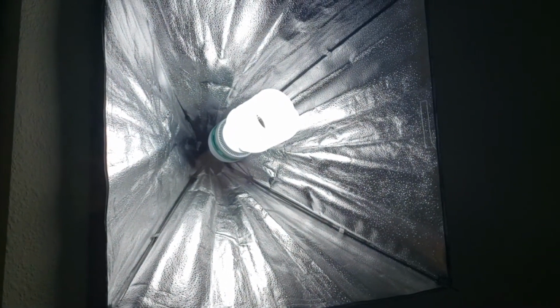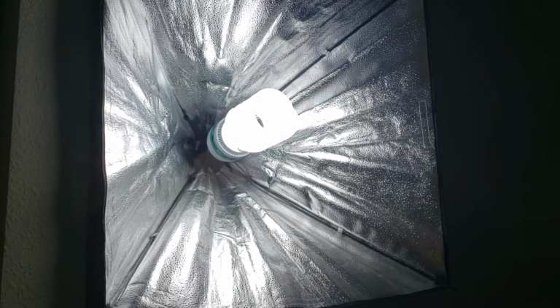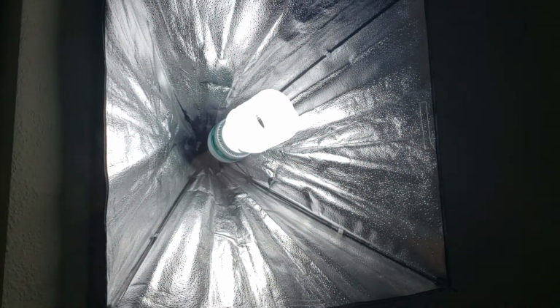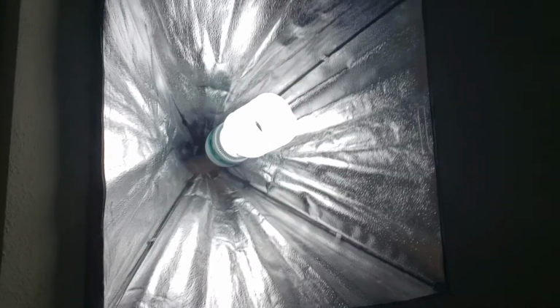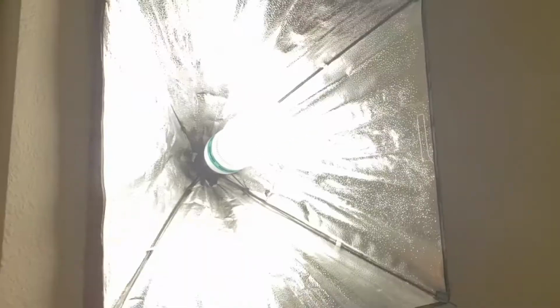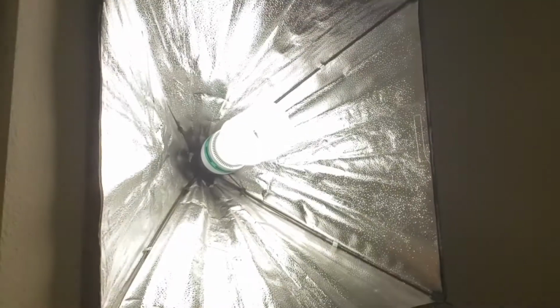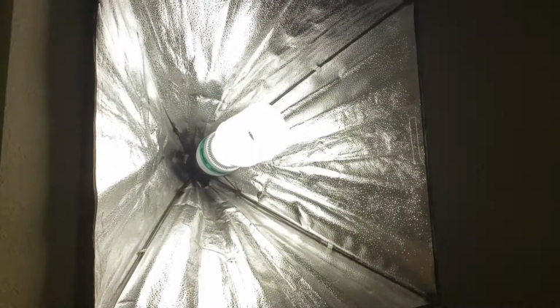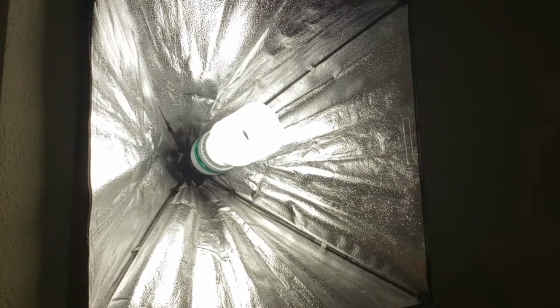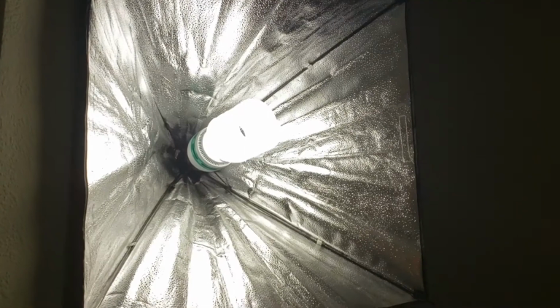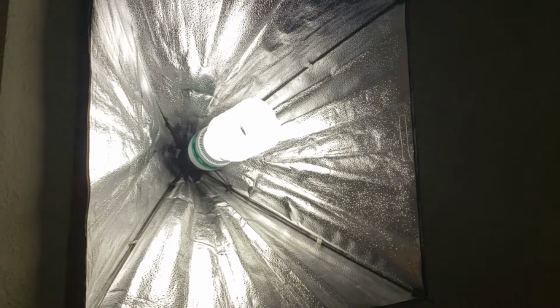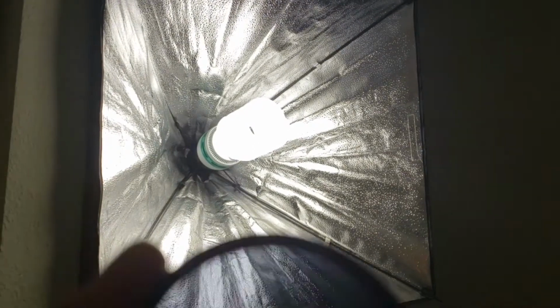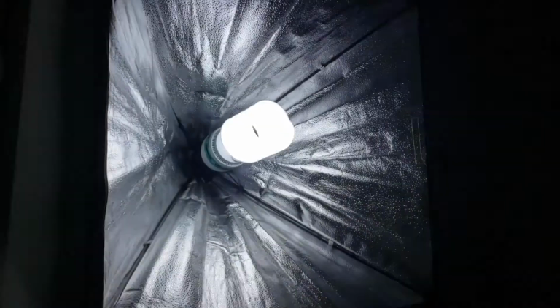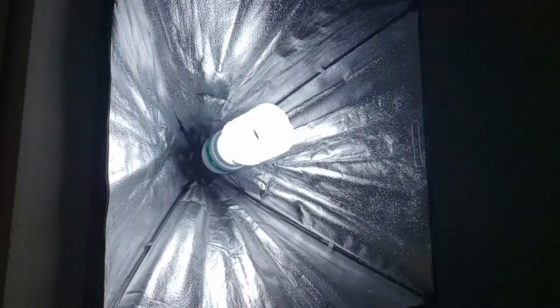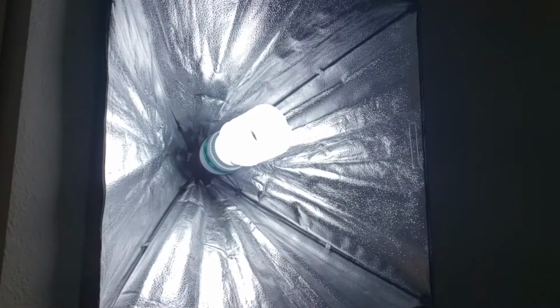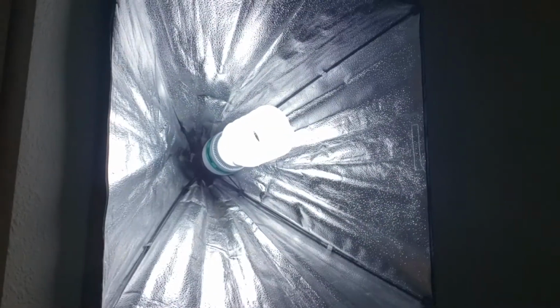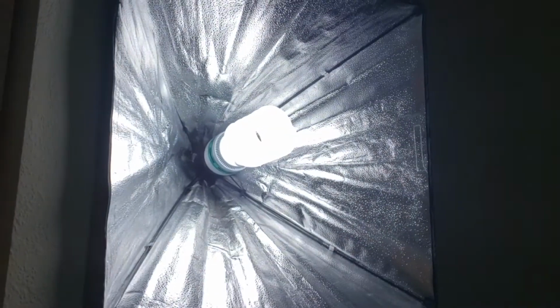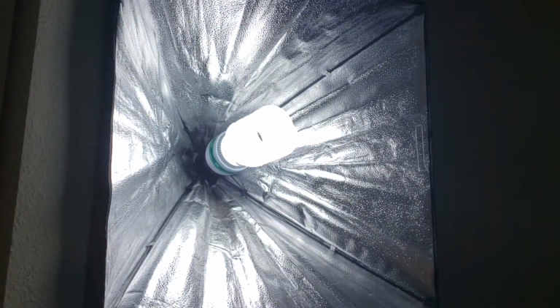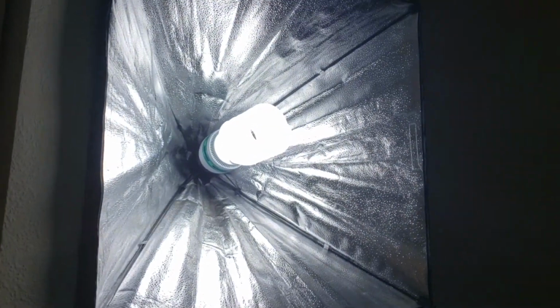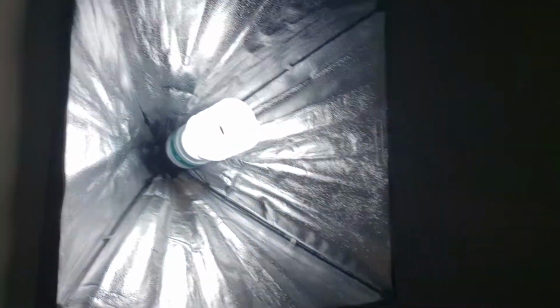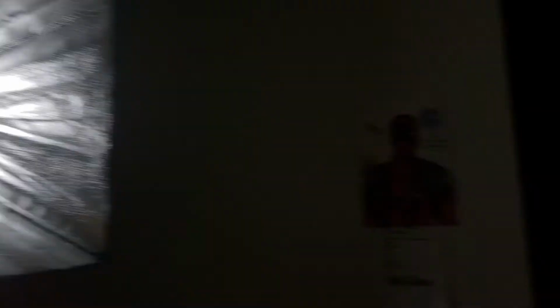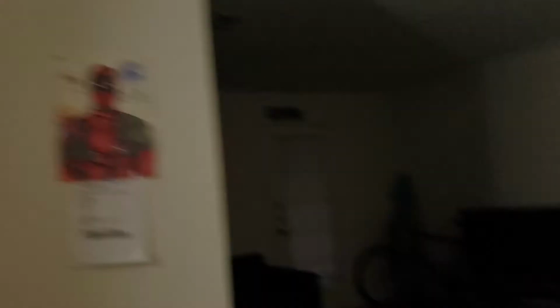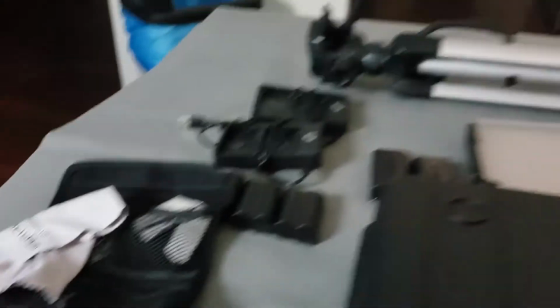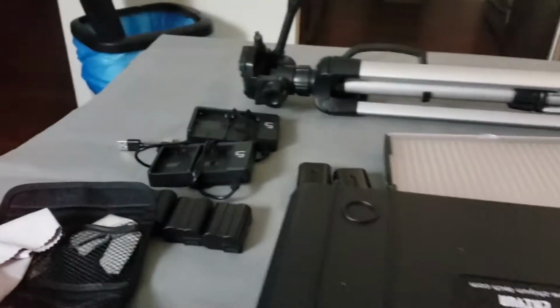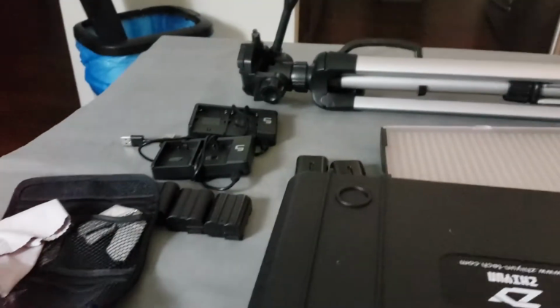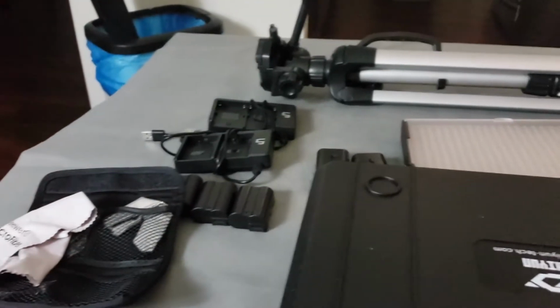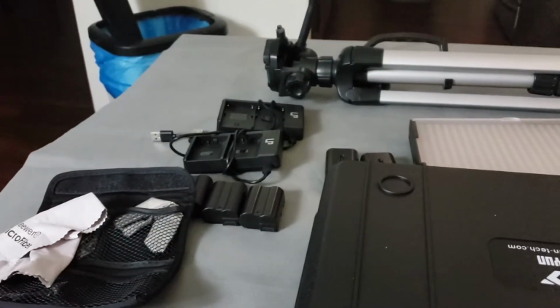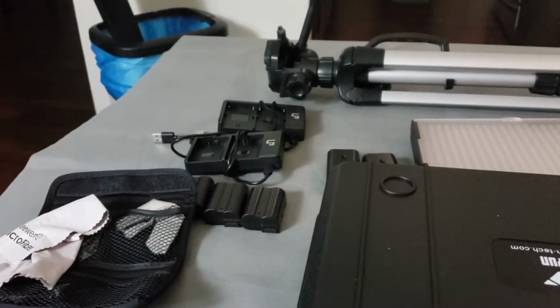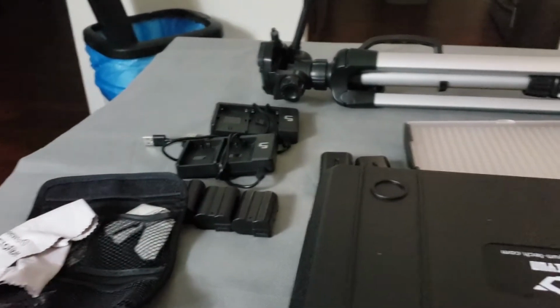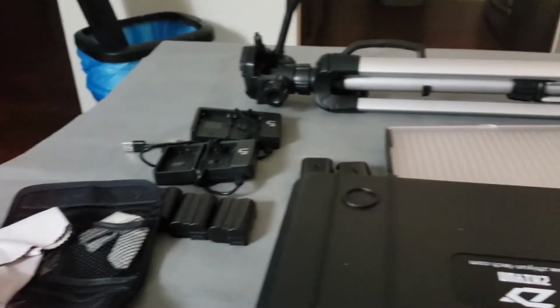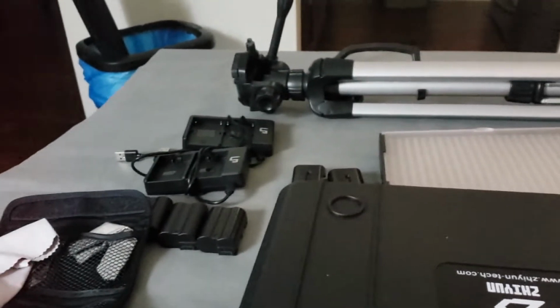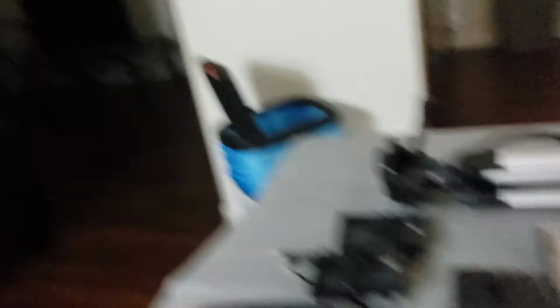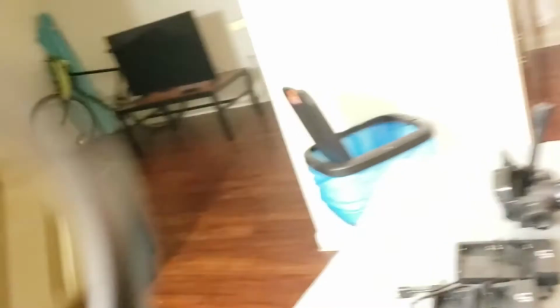ND filter, no ND filter — so ND means neutral density. I really love these by the way, they're so dope.